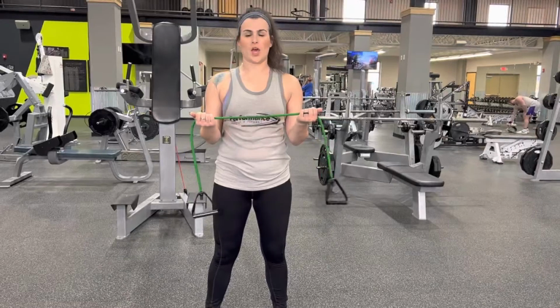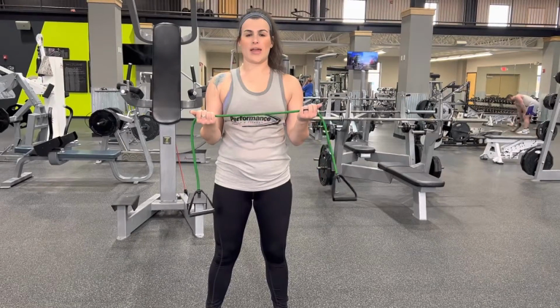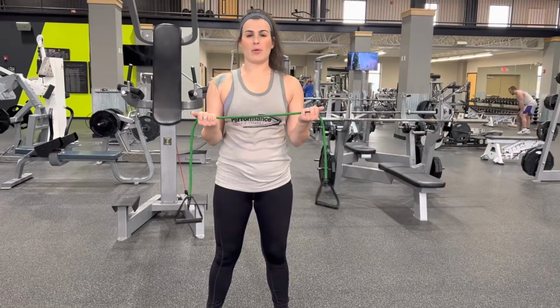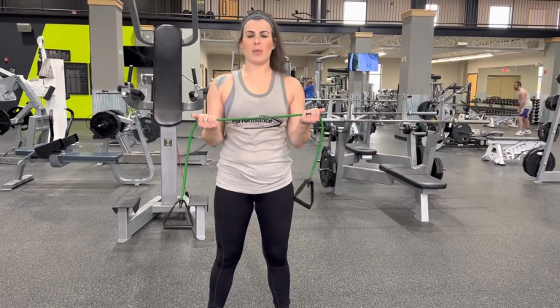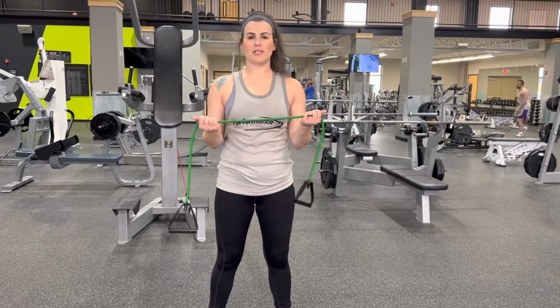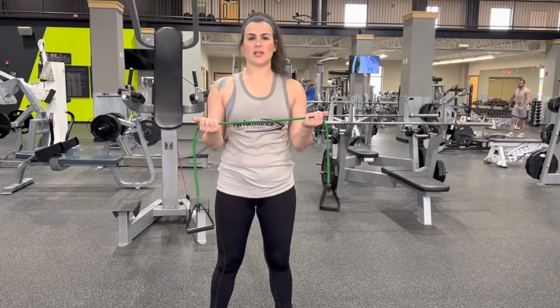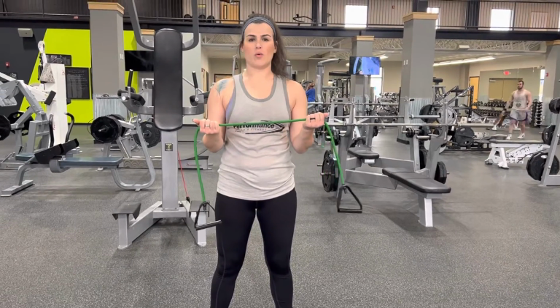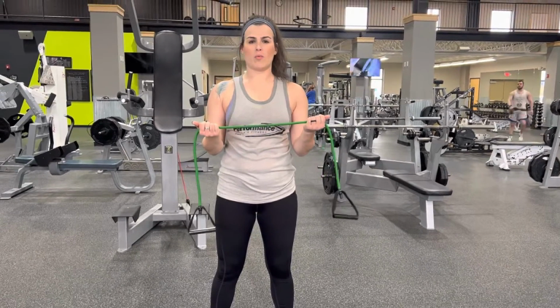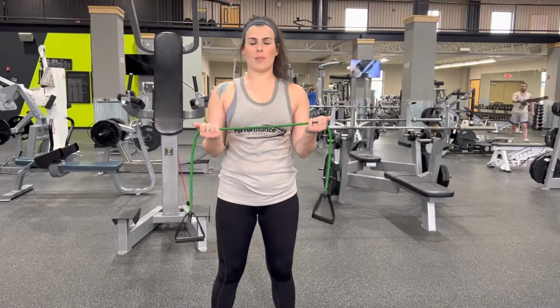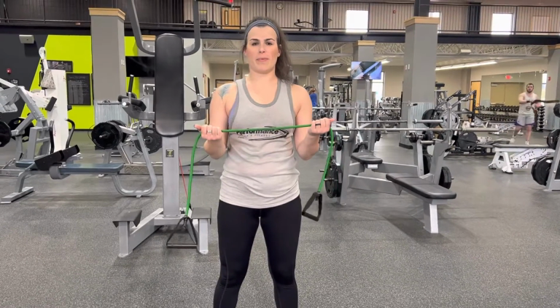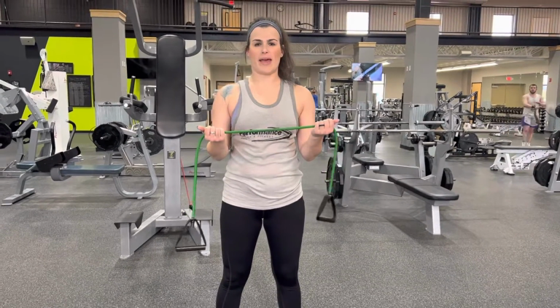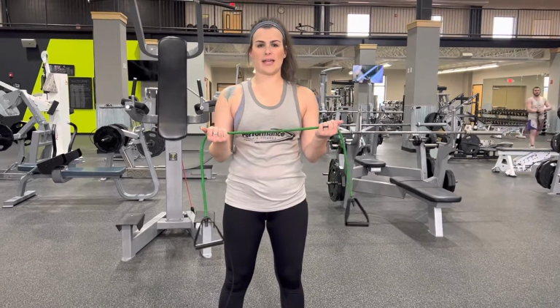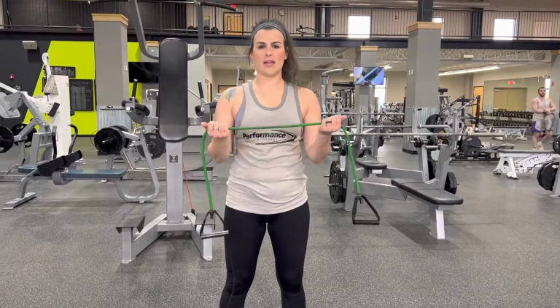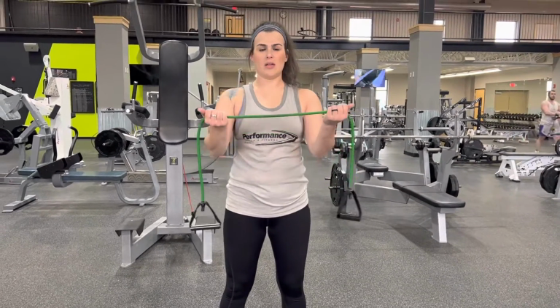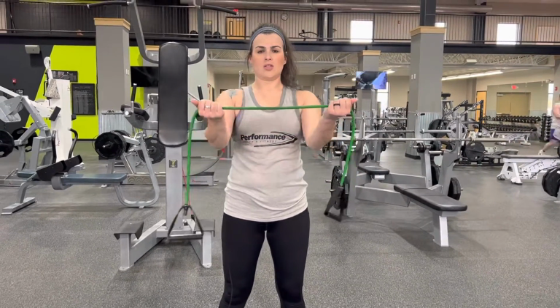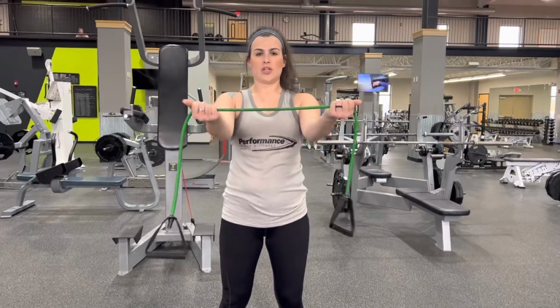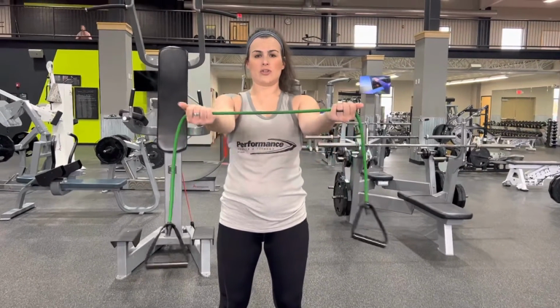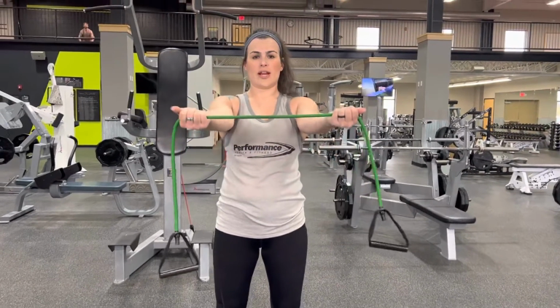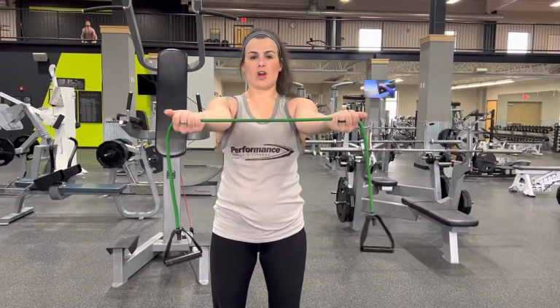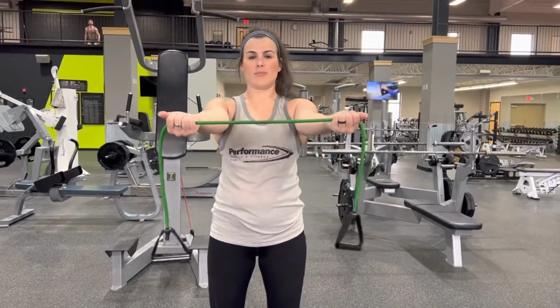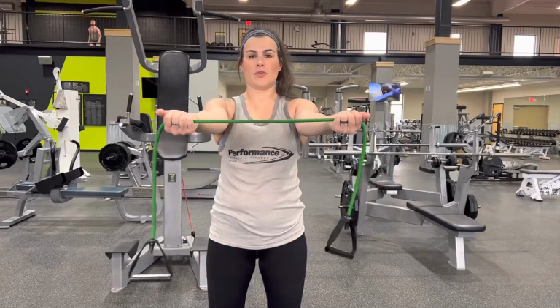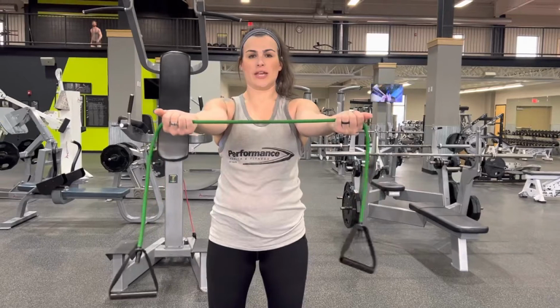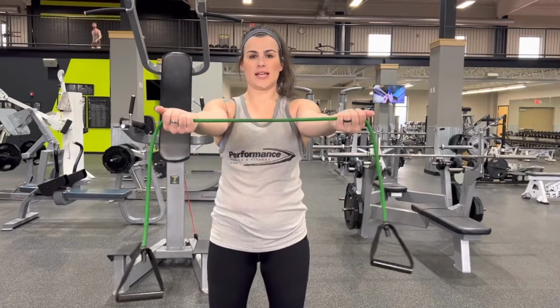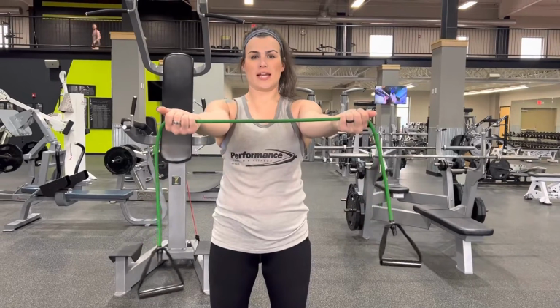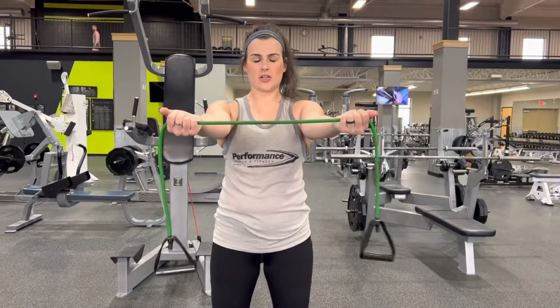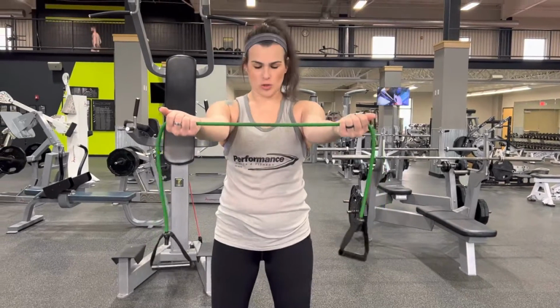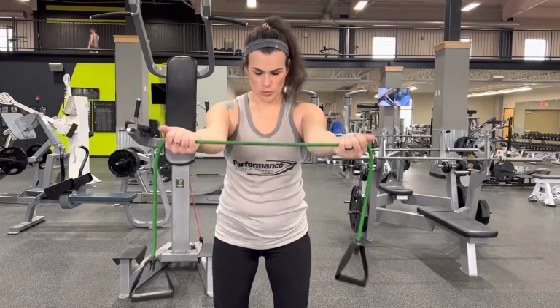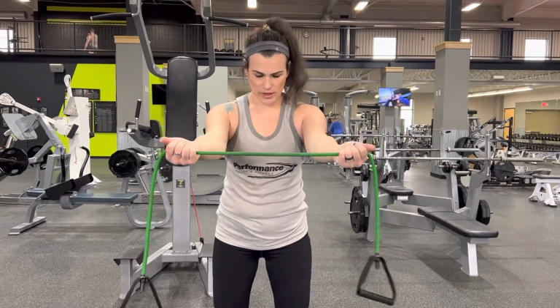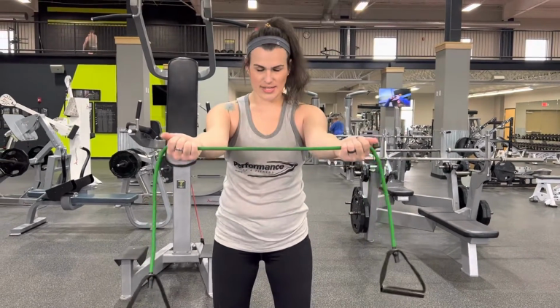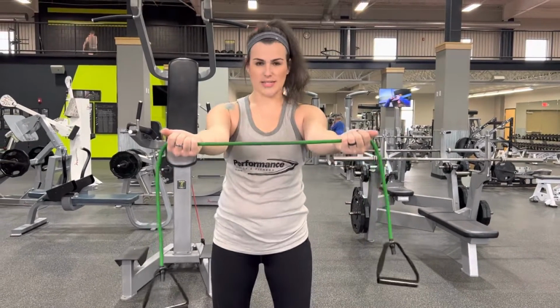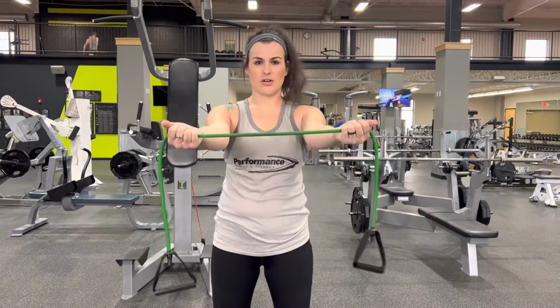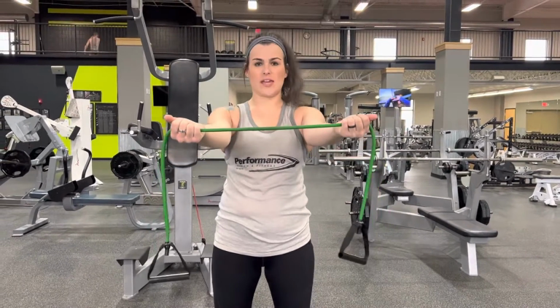Okay, pull apart. It's going to warm up the backside. What you're going to do is have your arms fully extended, shoulder width stance on your feet.